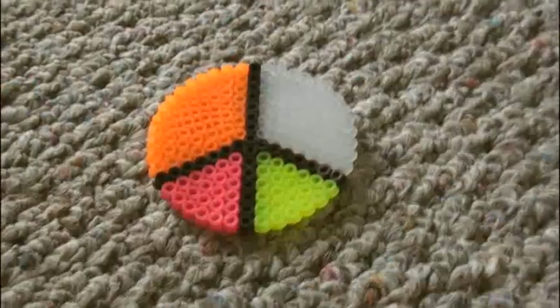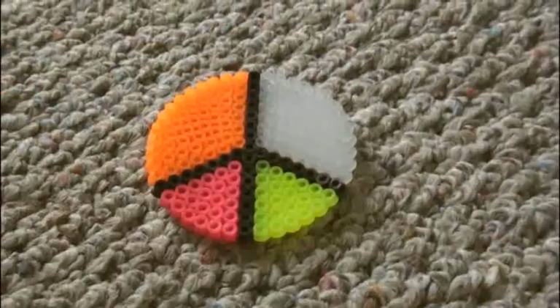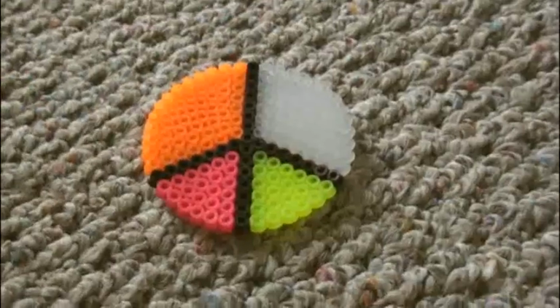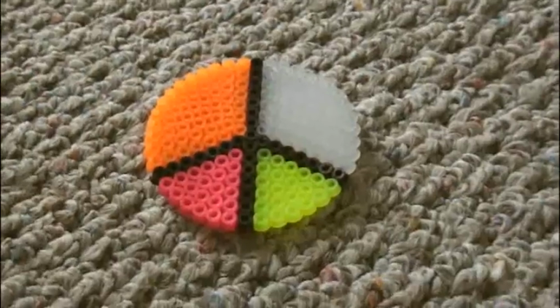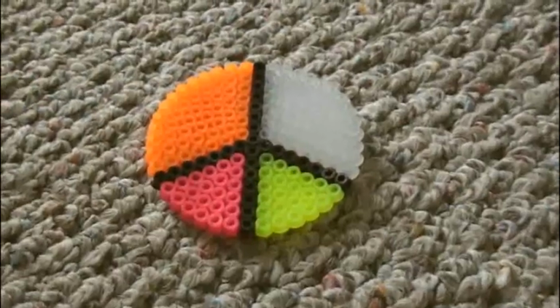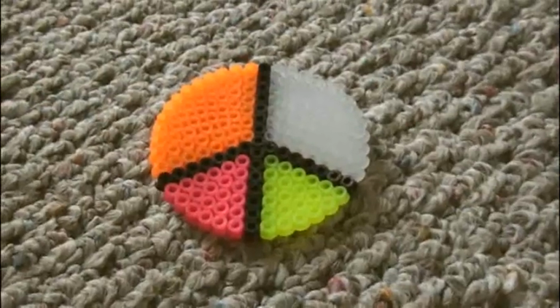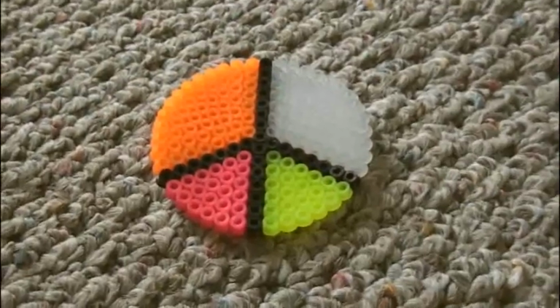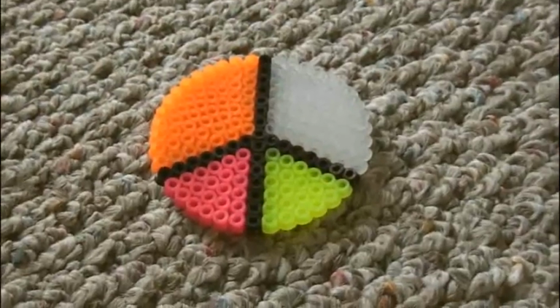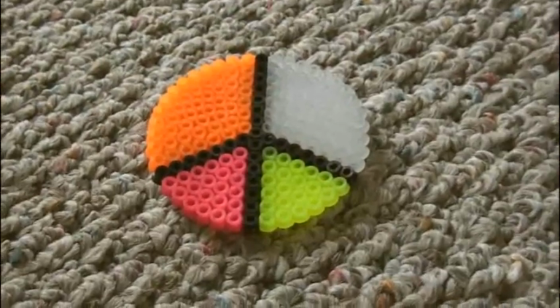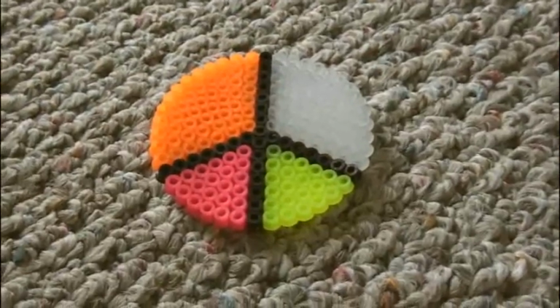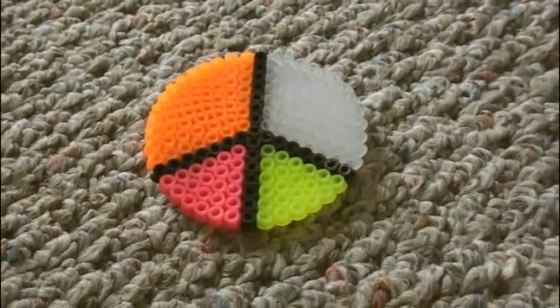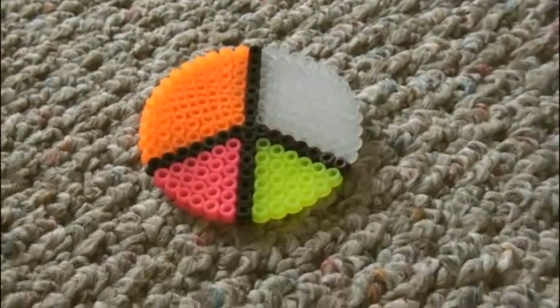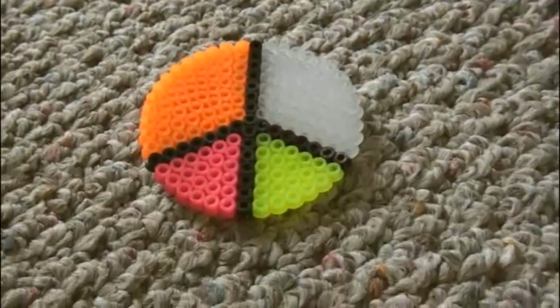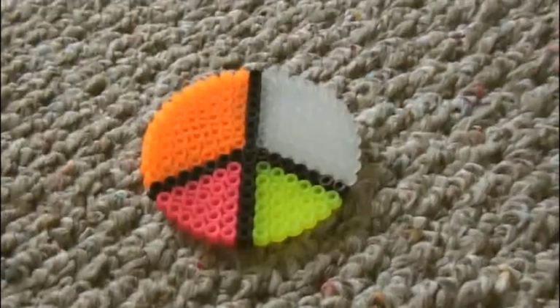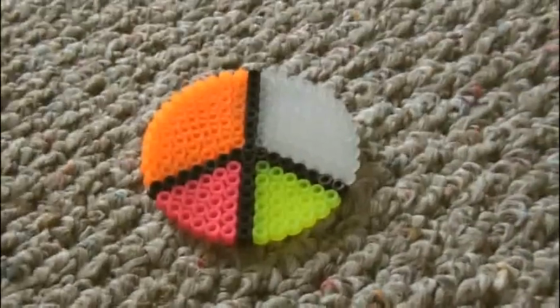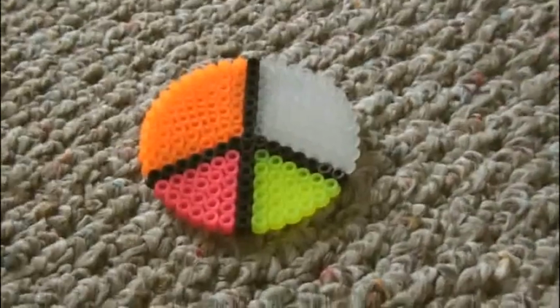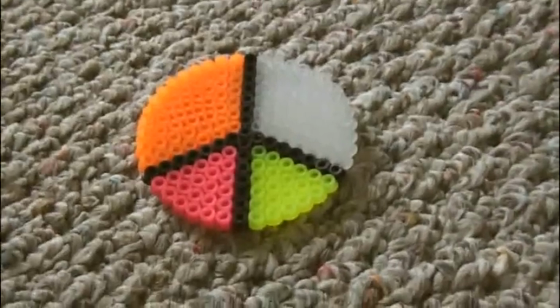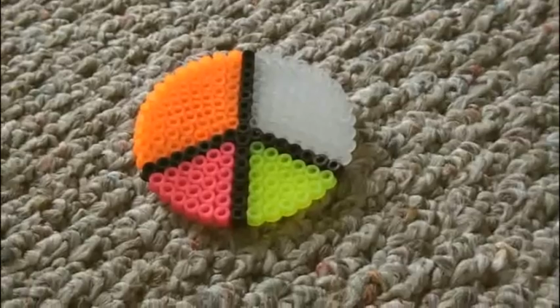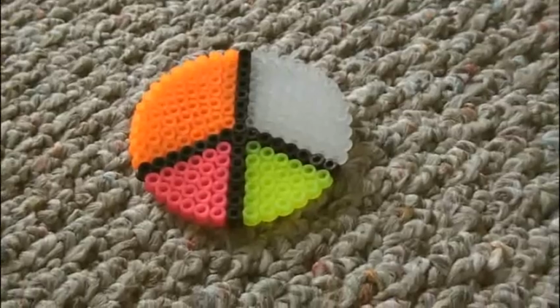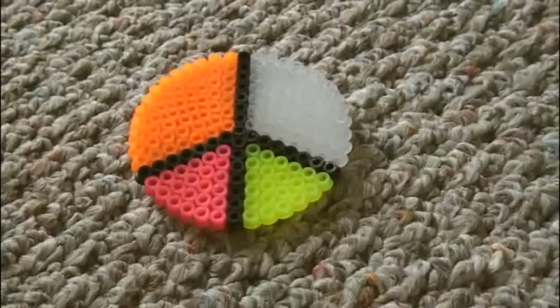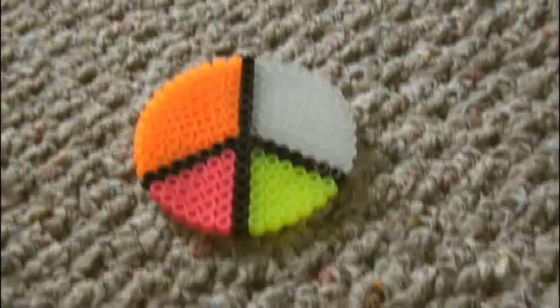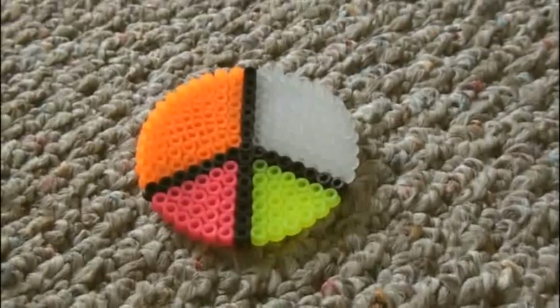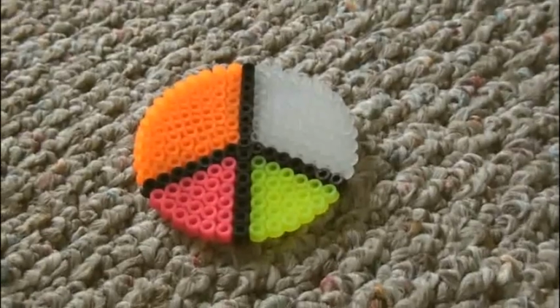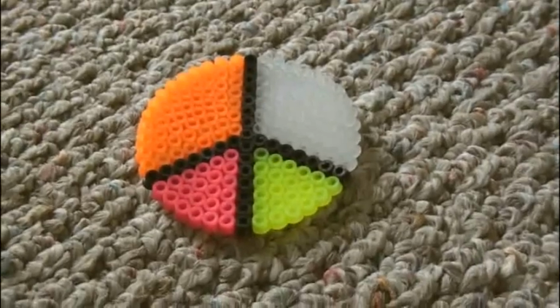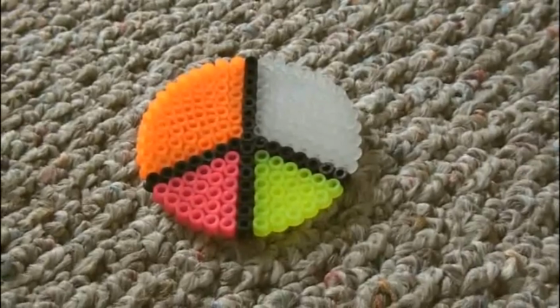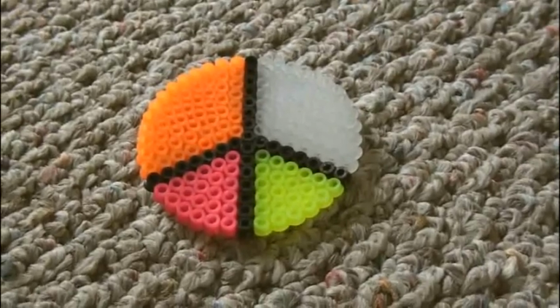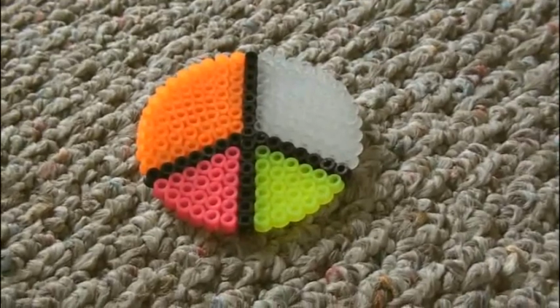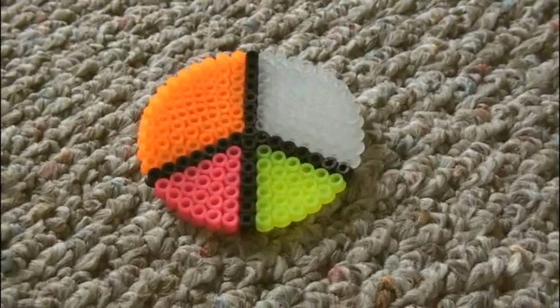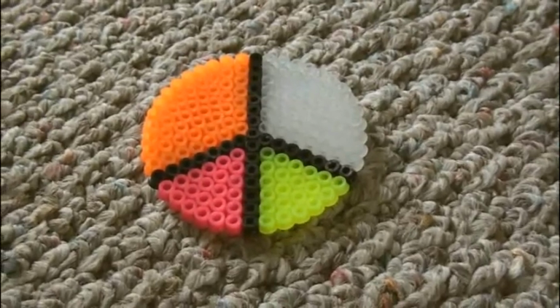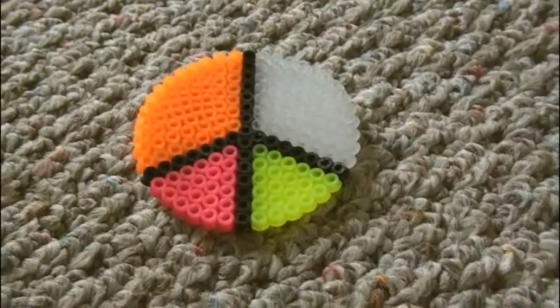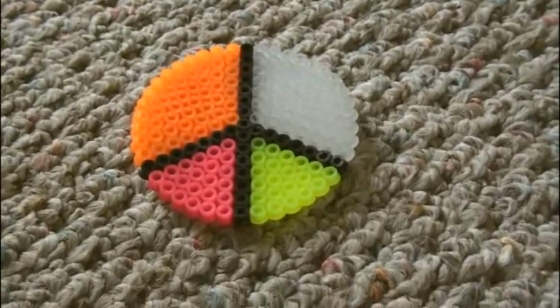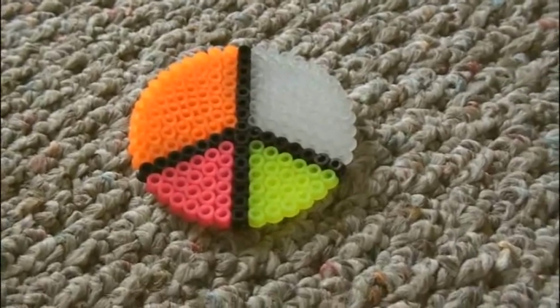This perler bead peace sign is from Ashley. I love the neon colors — it's very pretty. Thank you.